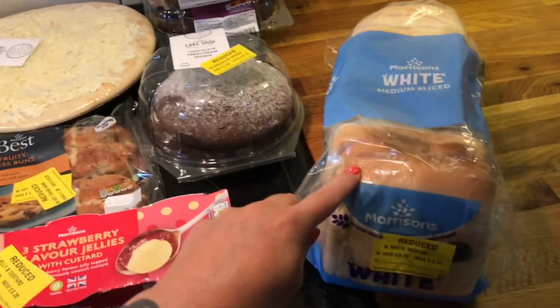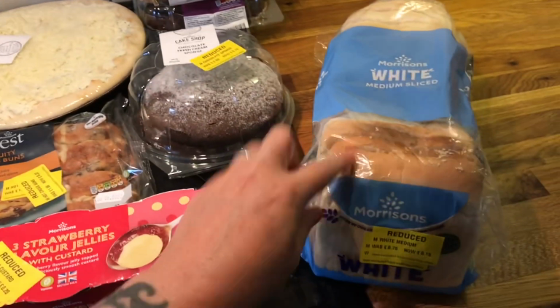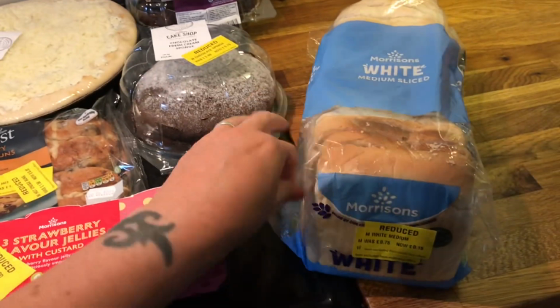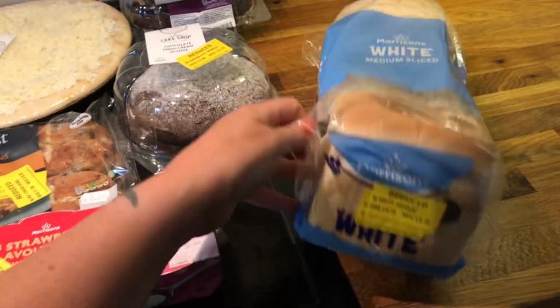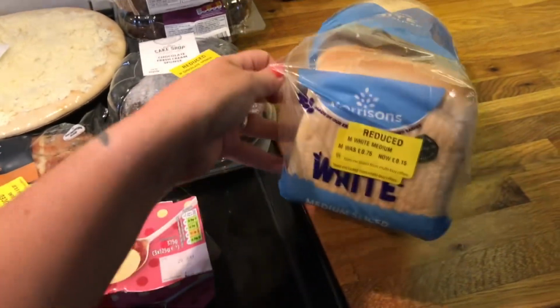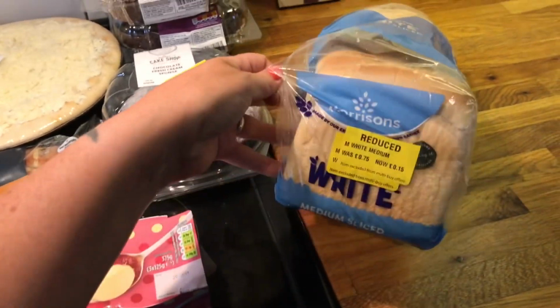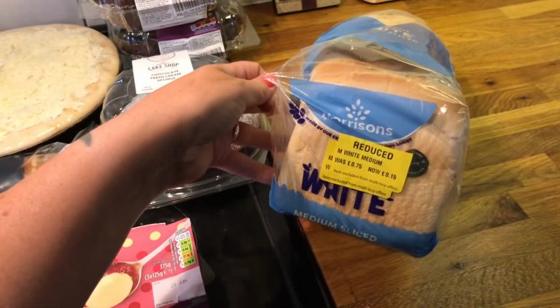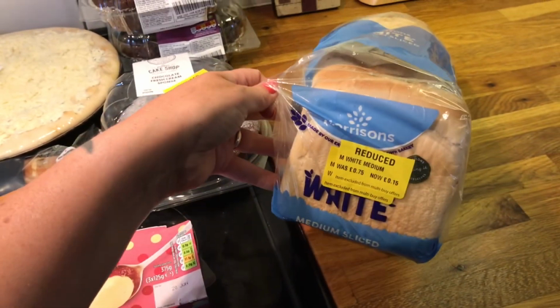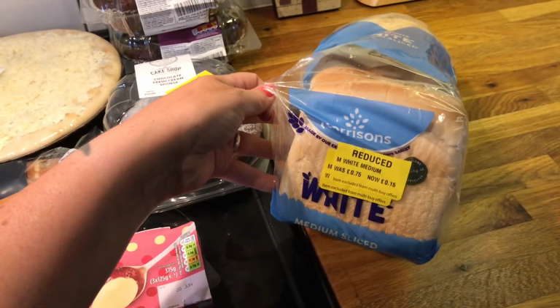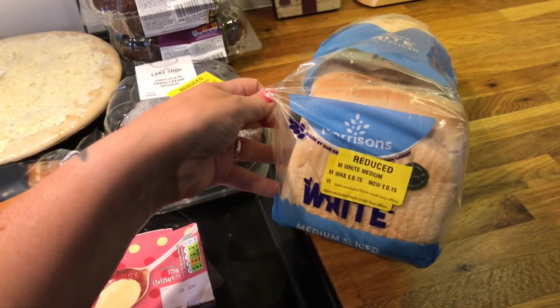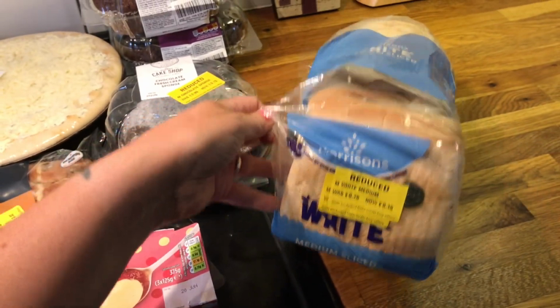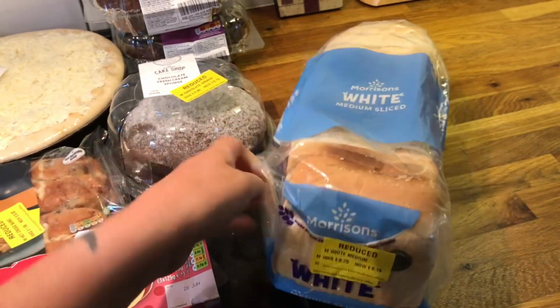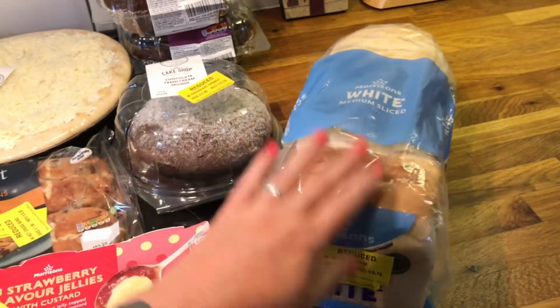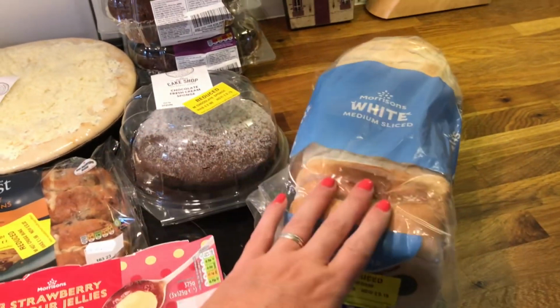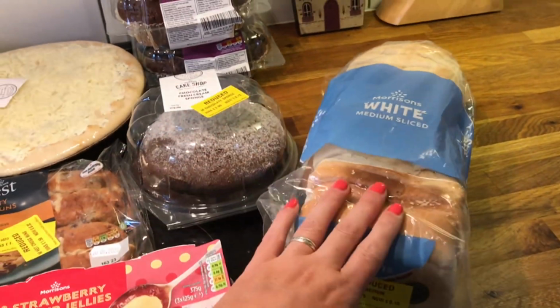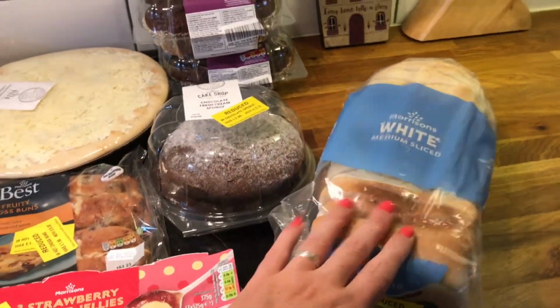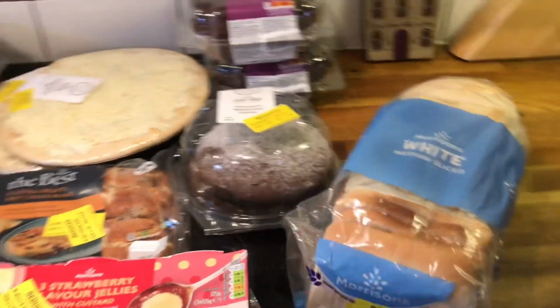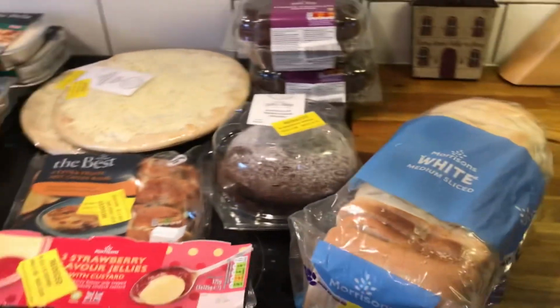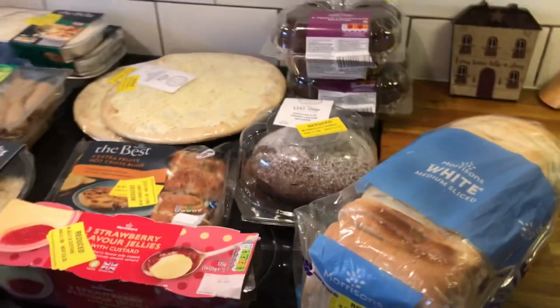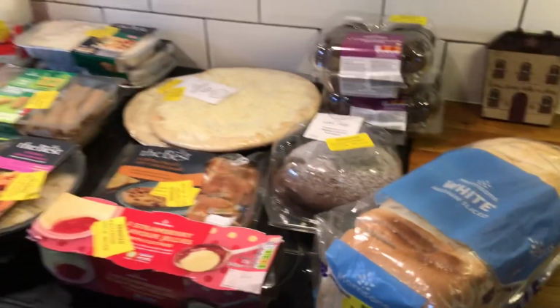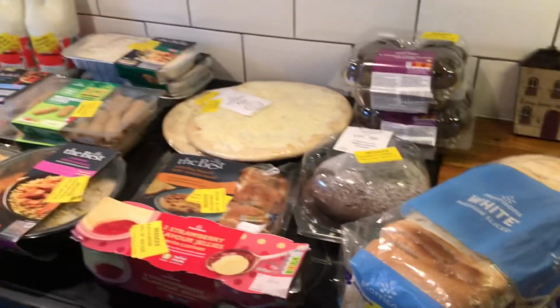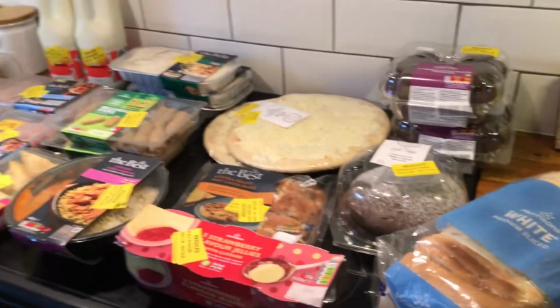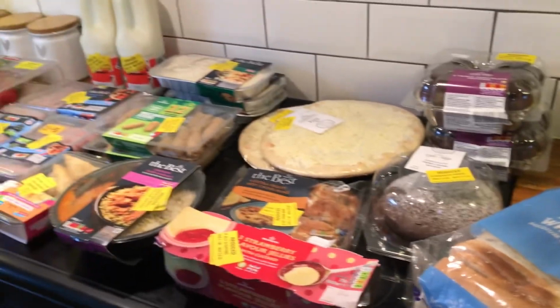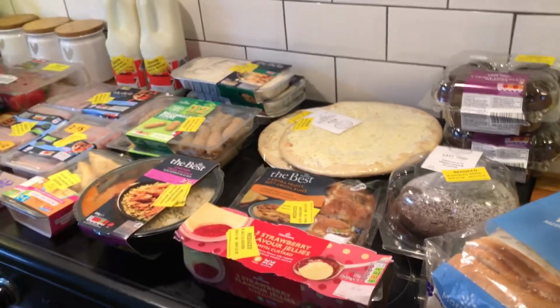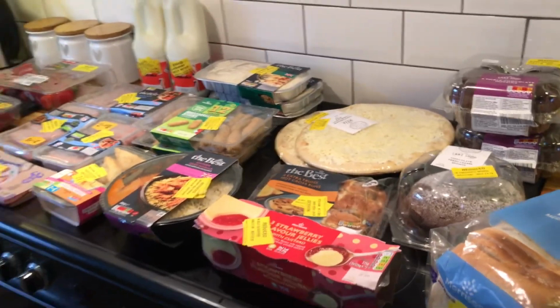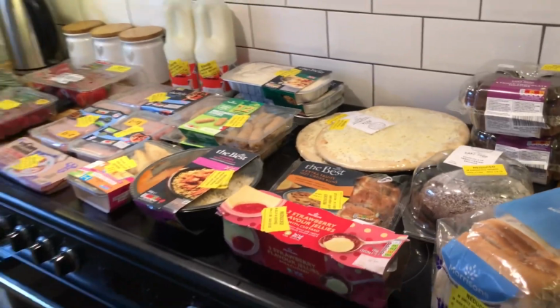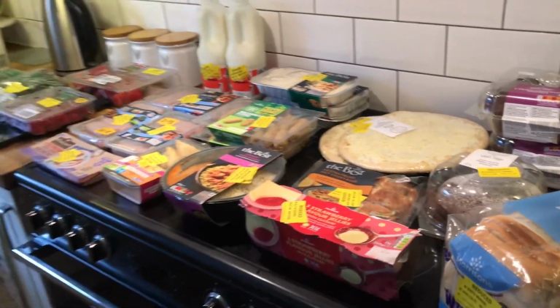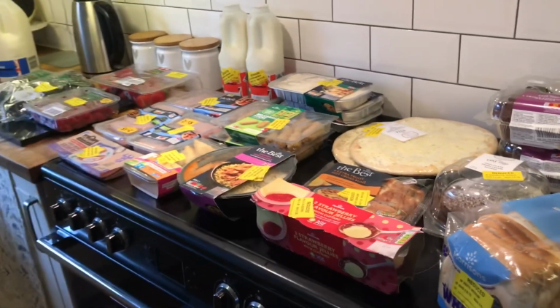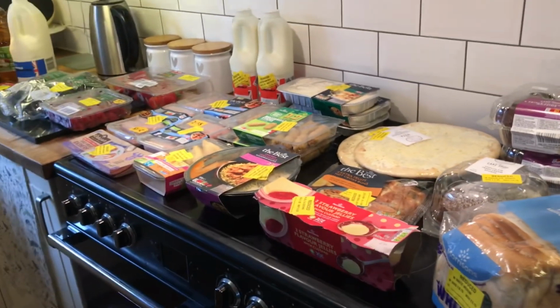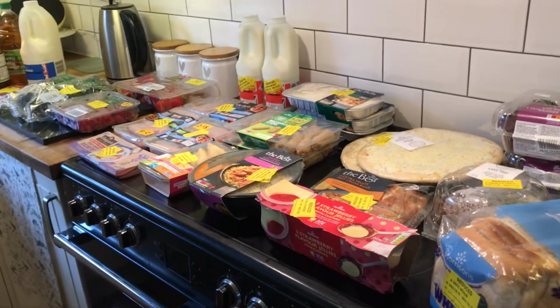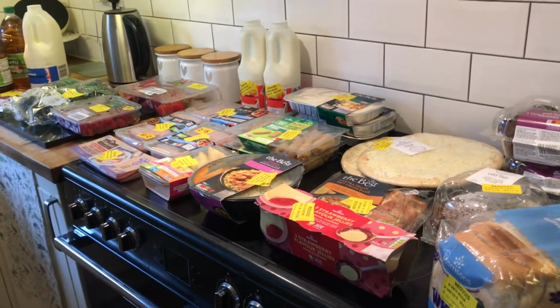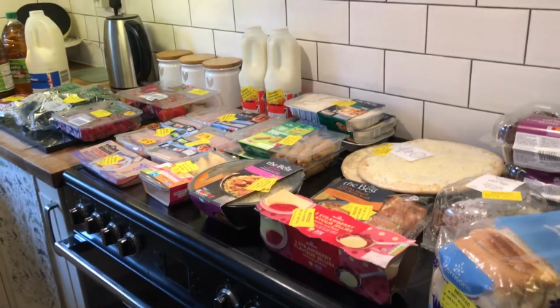And a loaf of bread for 15 pence. I hope you guys enjoyed this video and I'll see you in the next one — take care, bye!